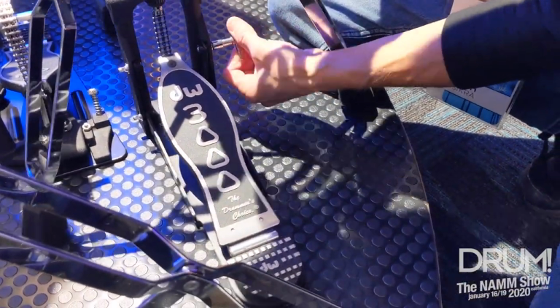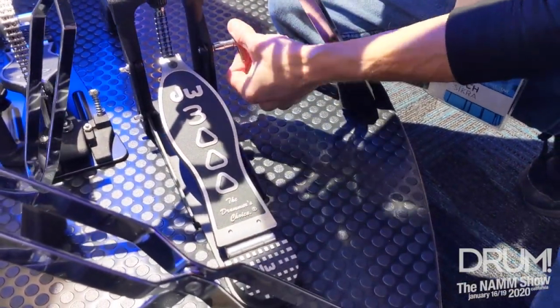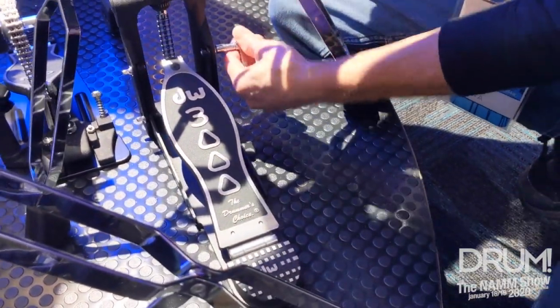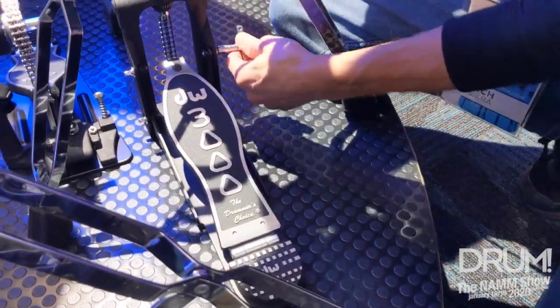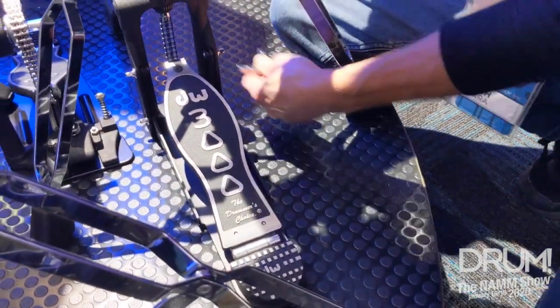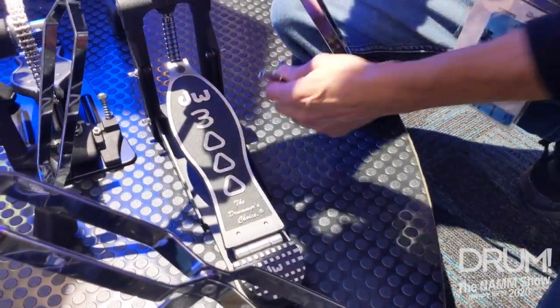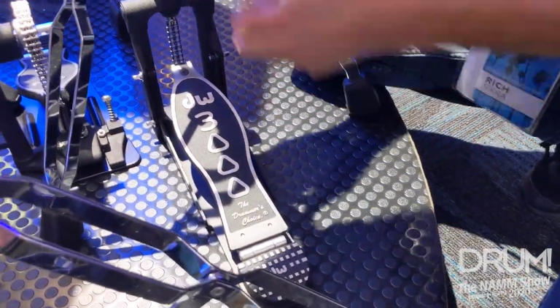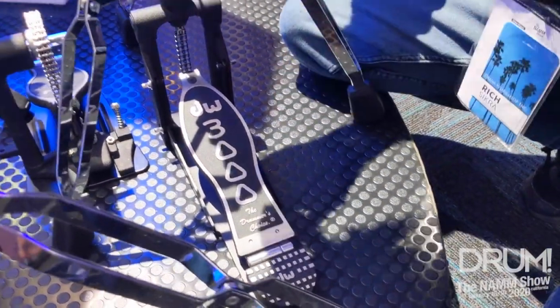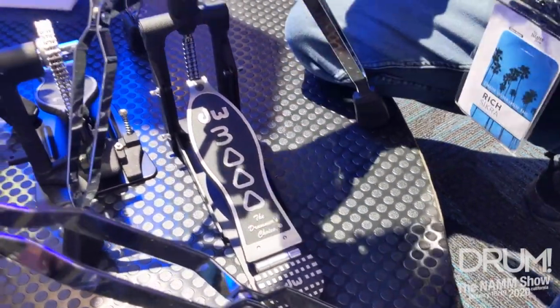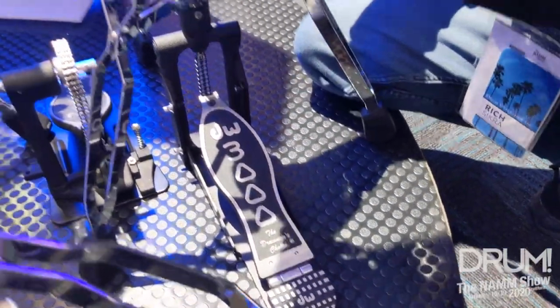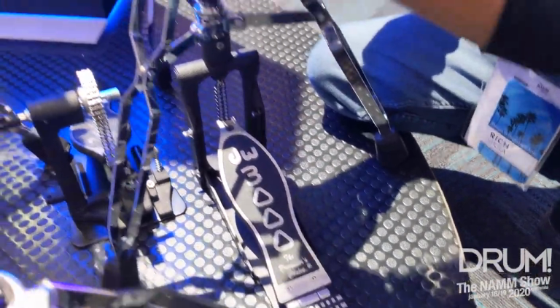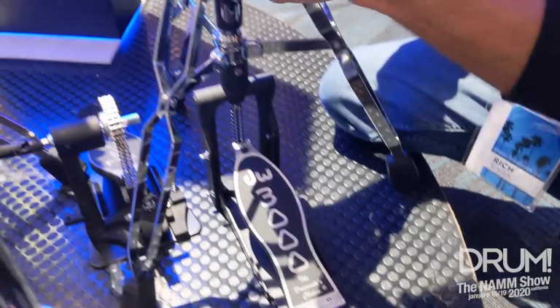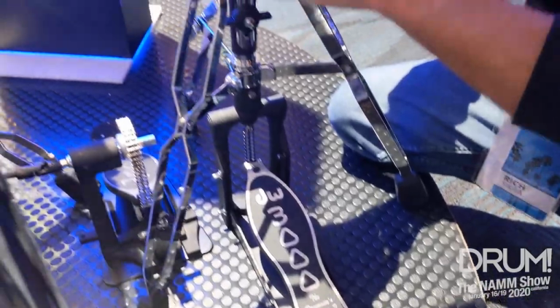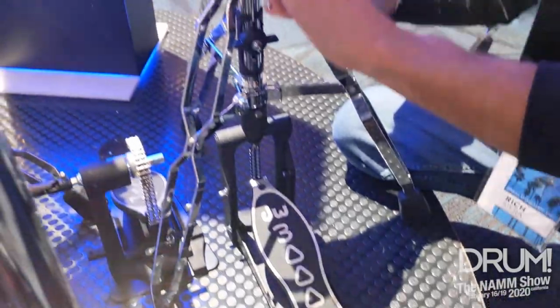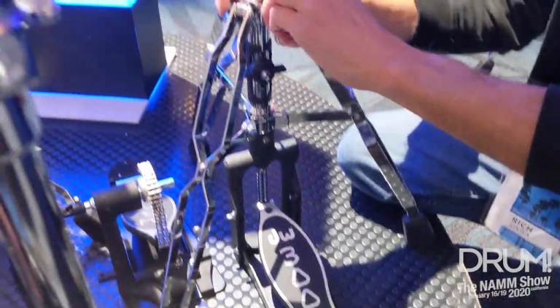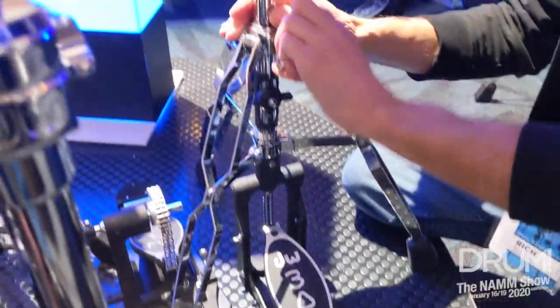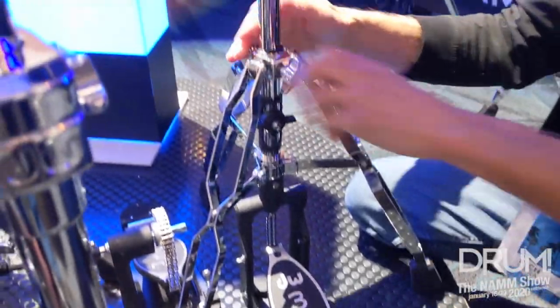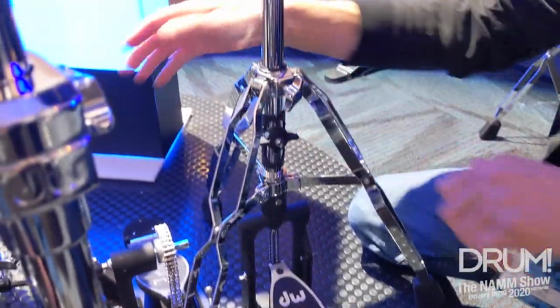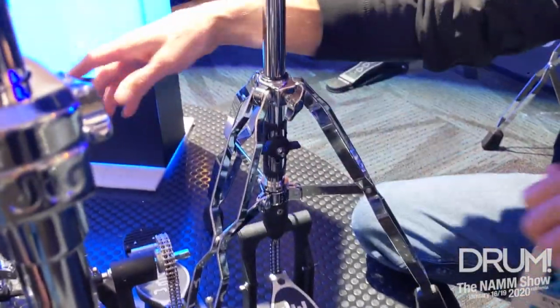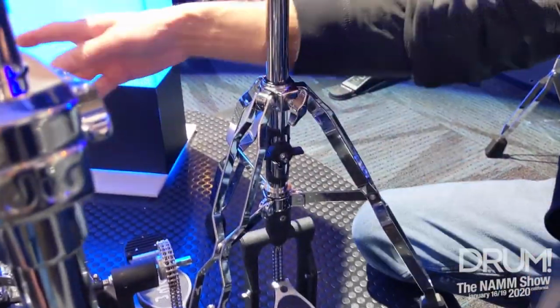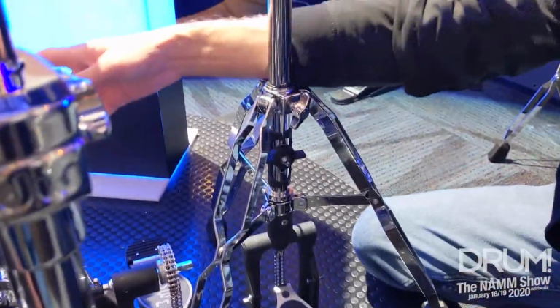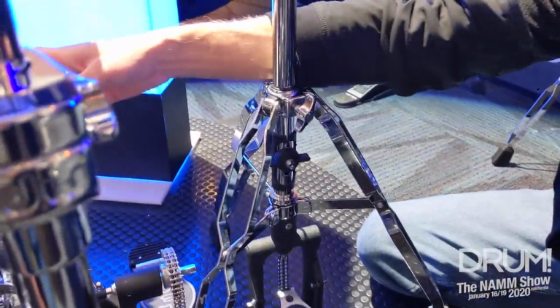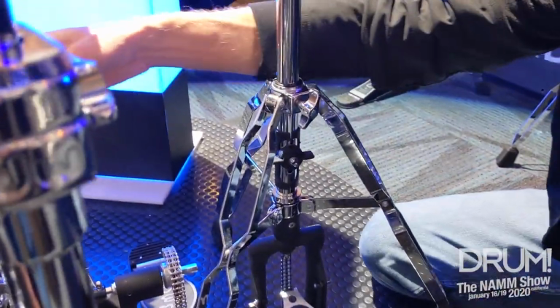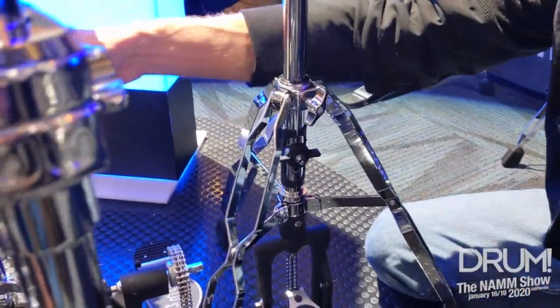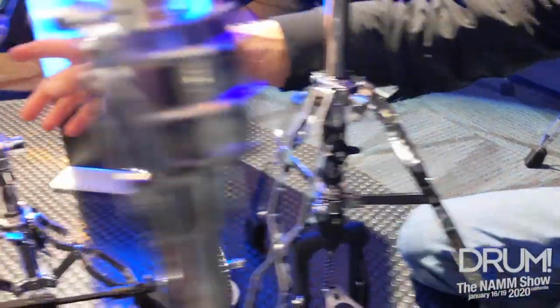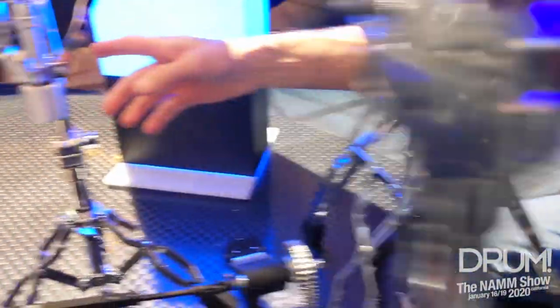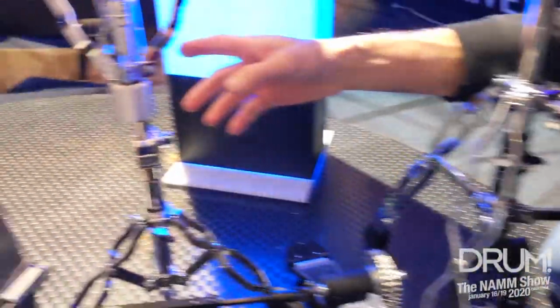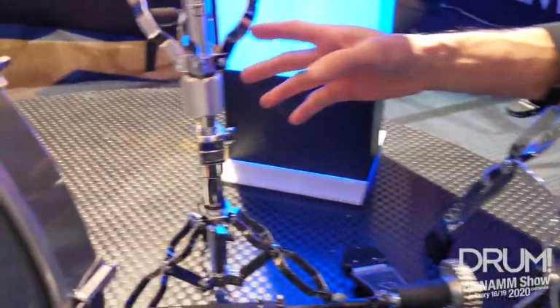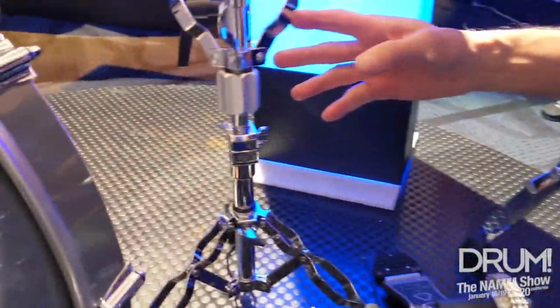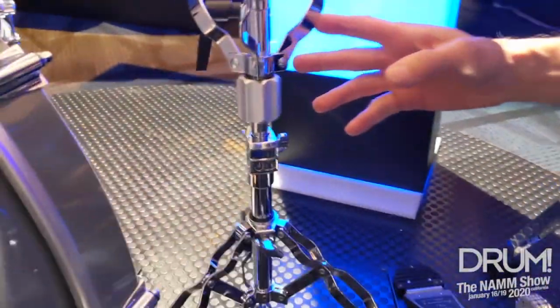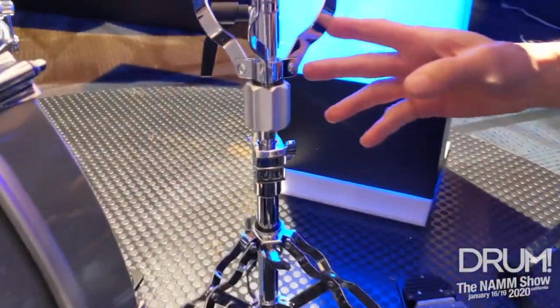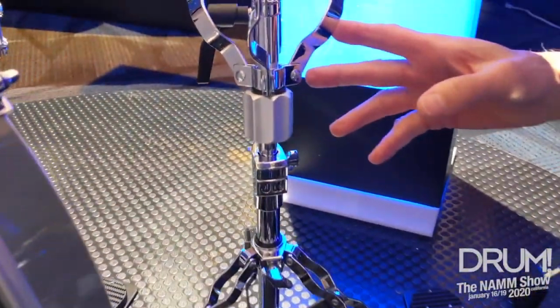We also offer a two-leg version of this. The last item I'll show you is the snare stand.